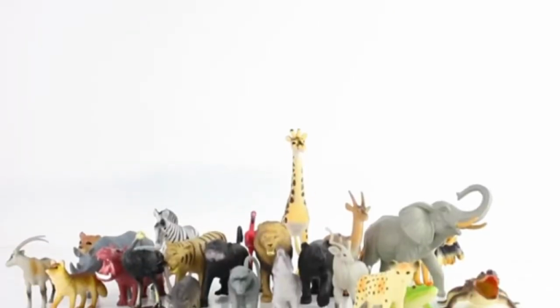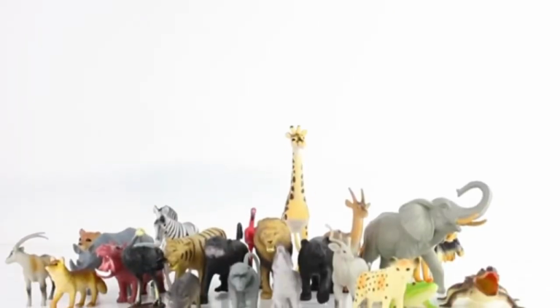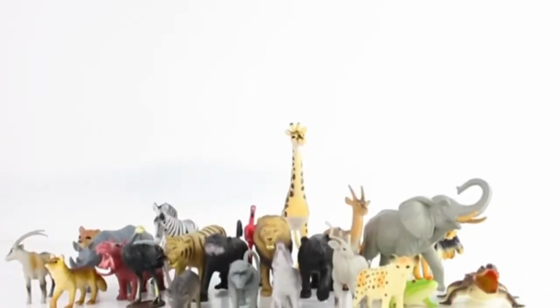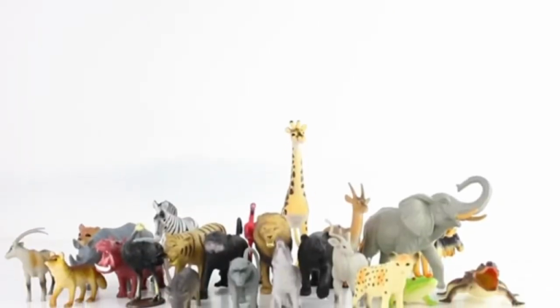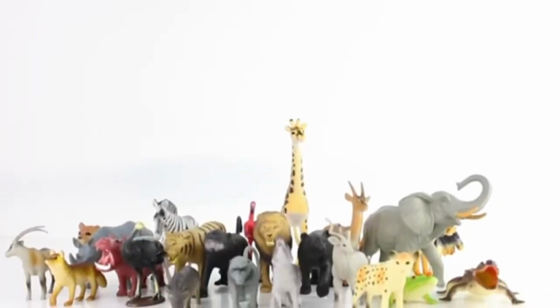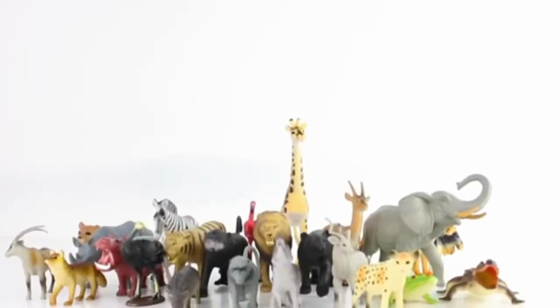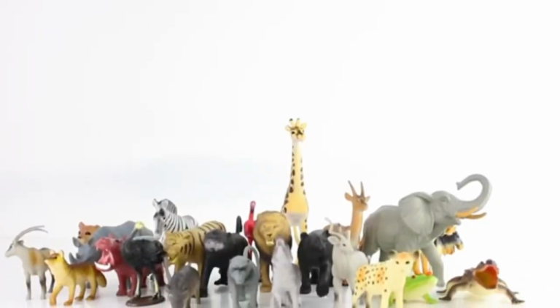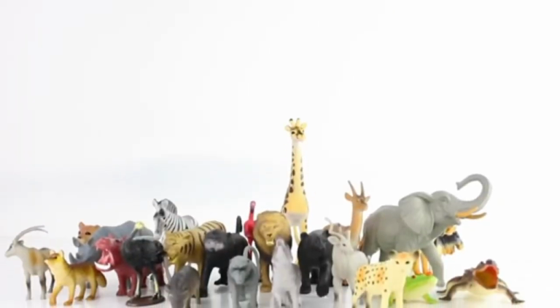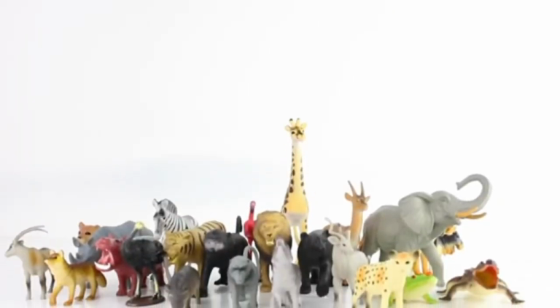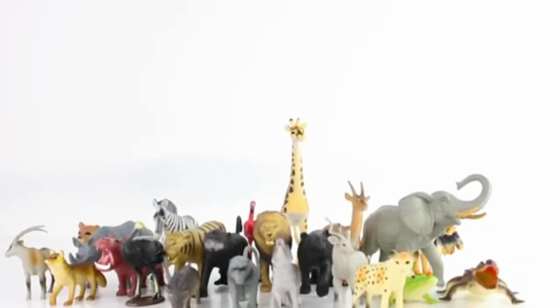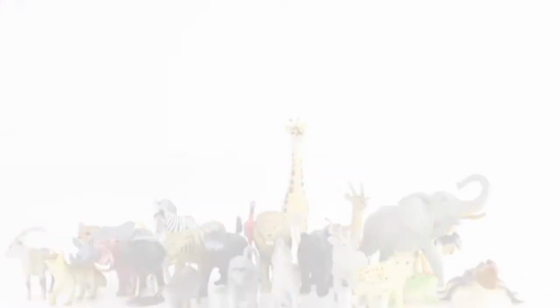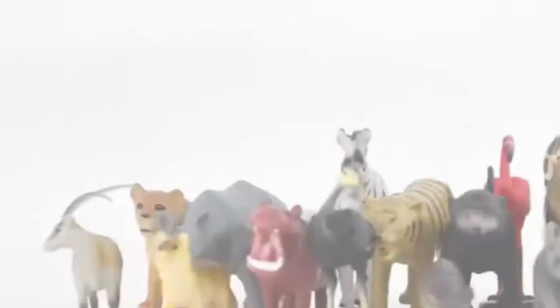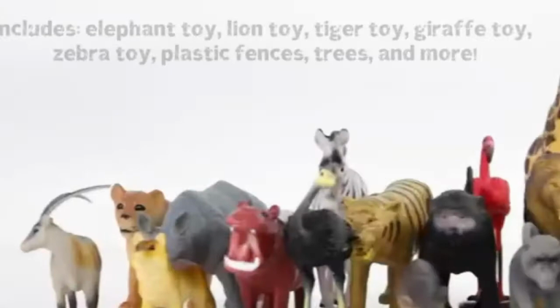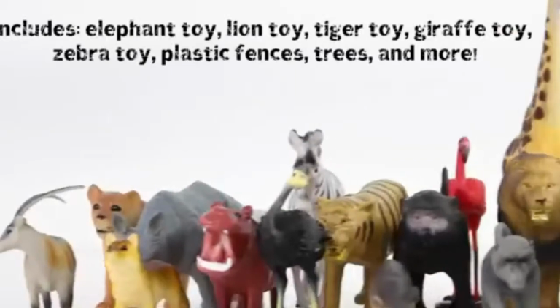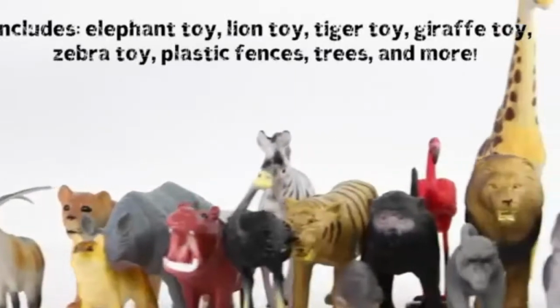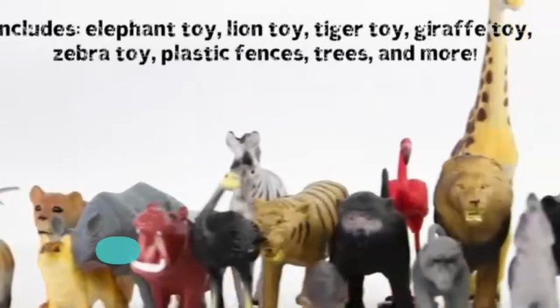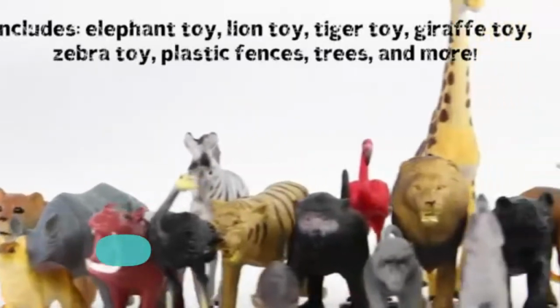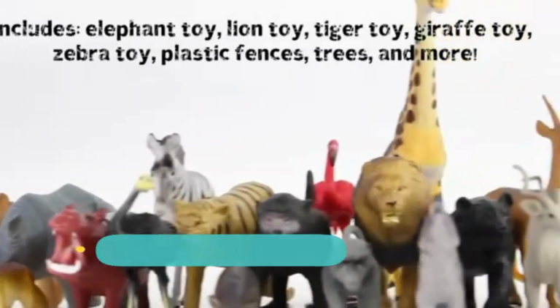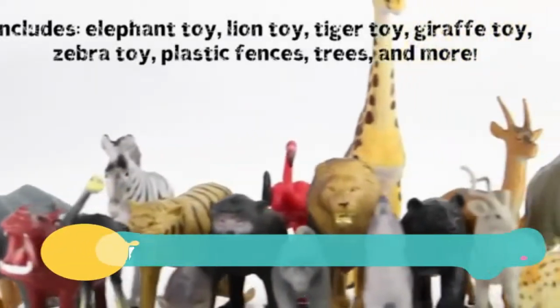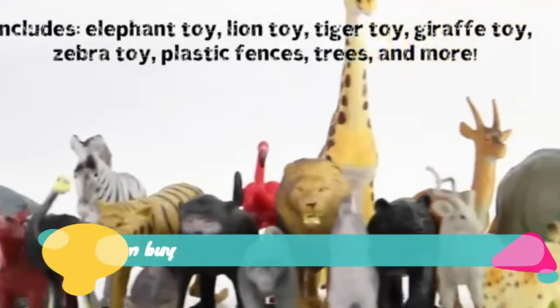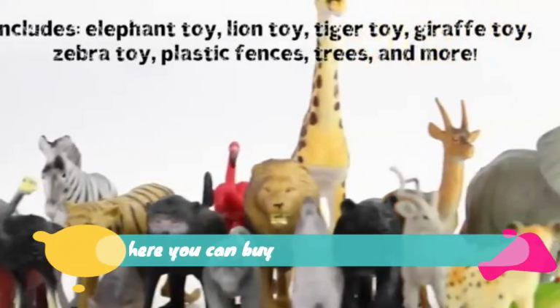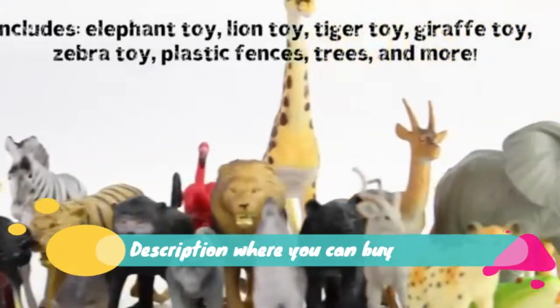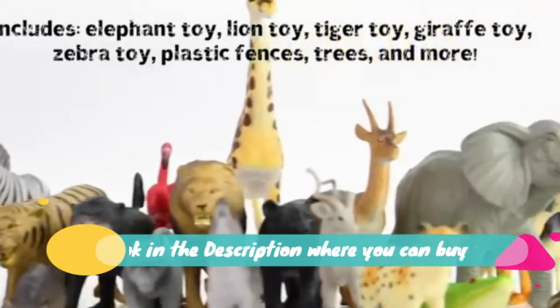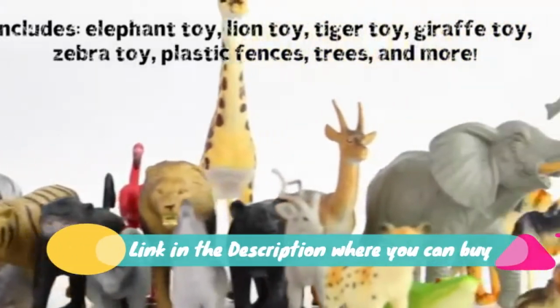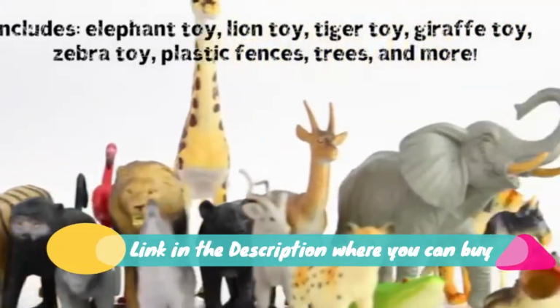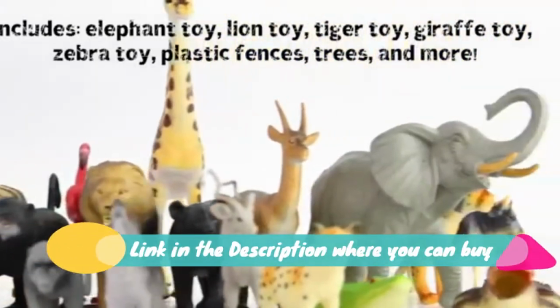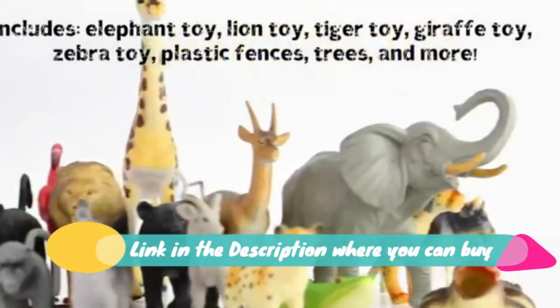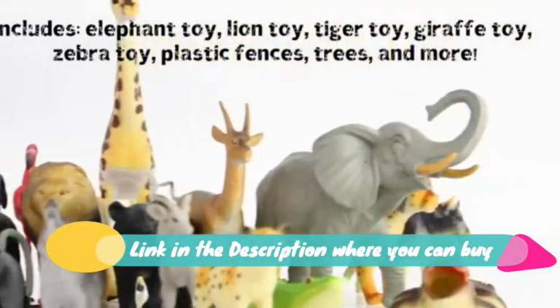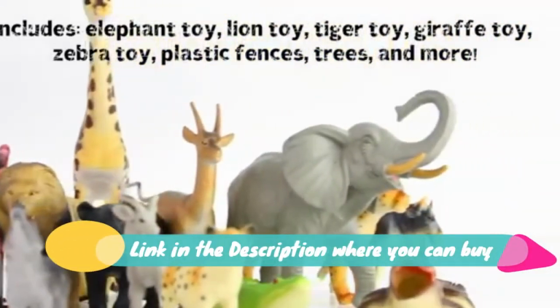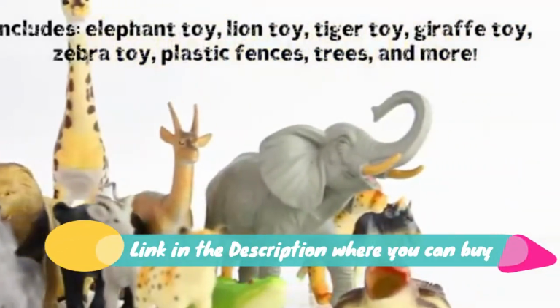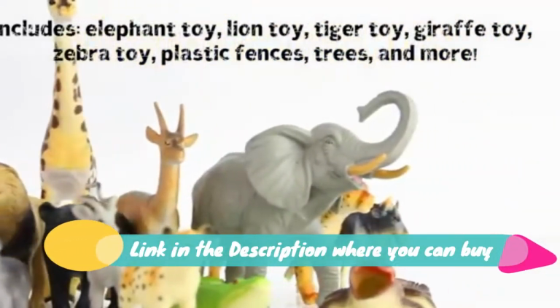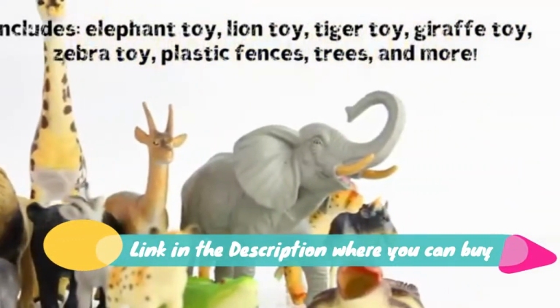Terra by Battat Jungle World — assorted miniature jungle animal toy figures for kids ages 3 and up. Comes with 60 pieces.